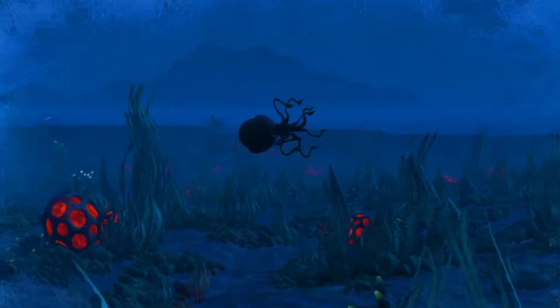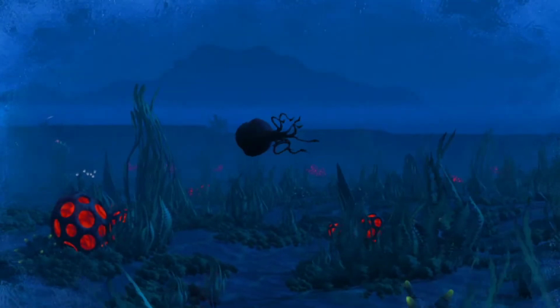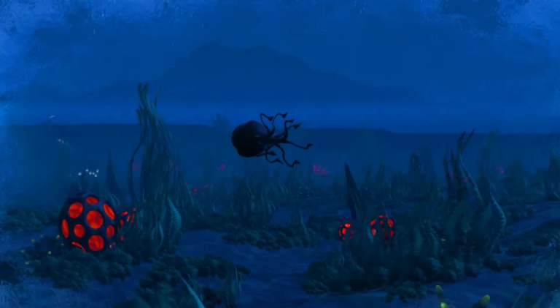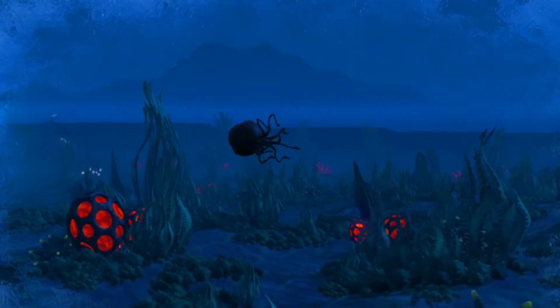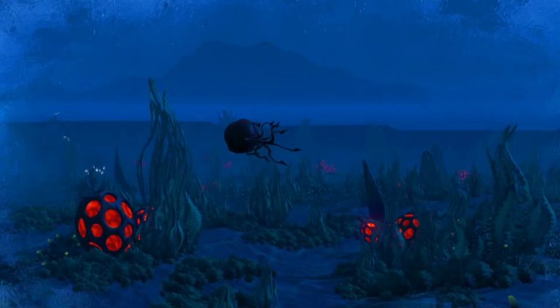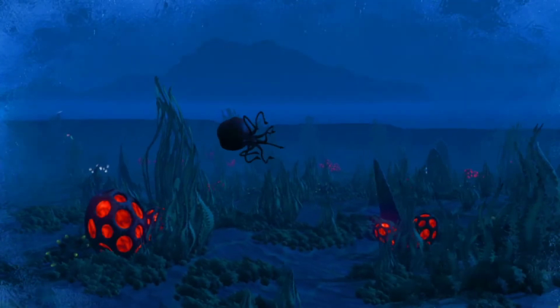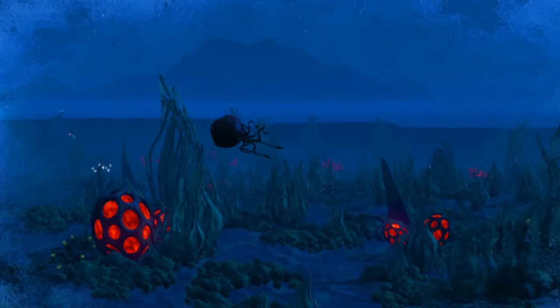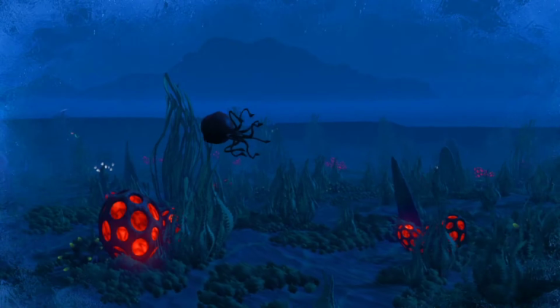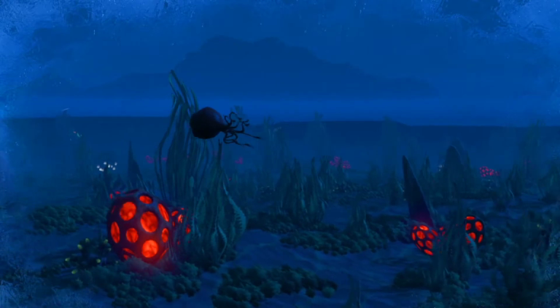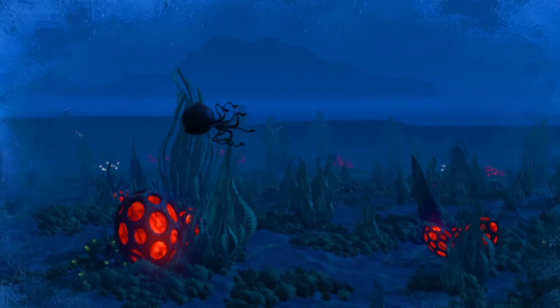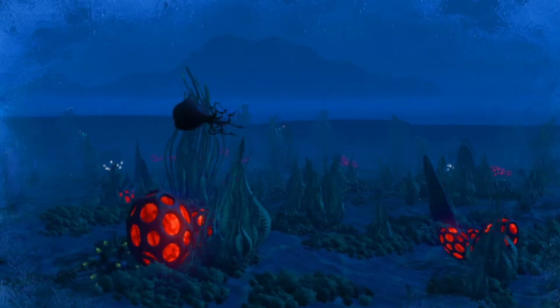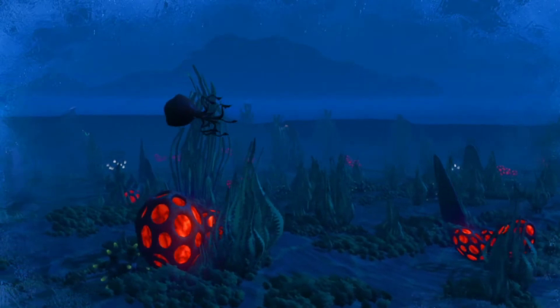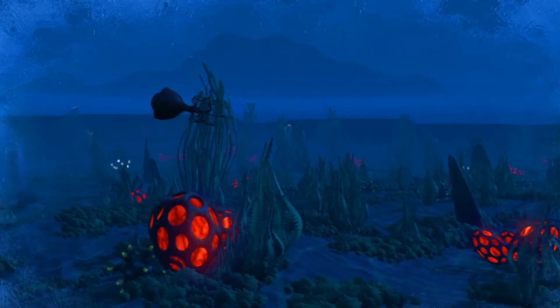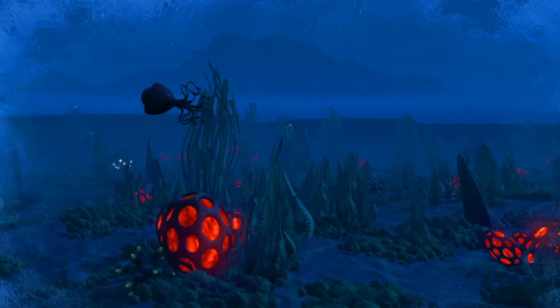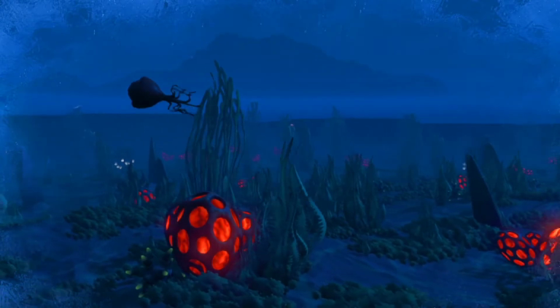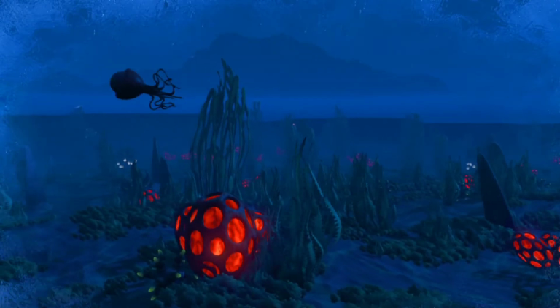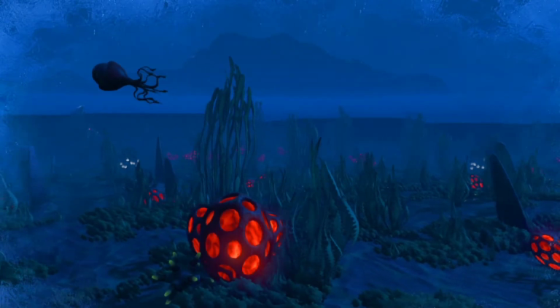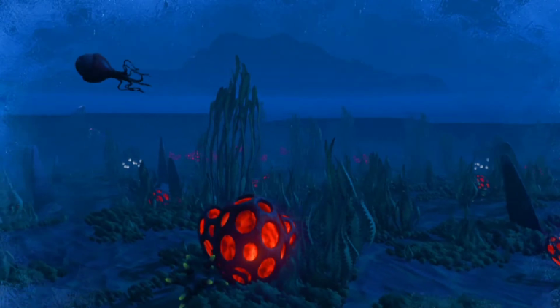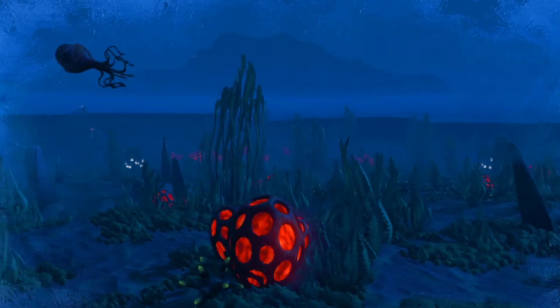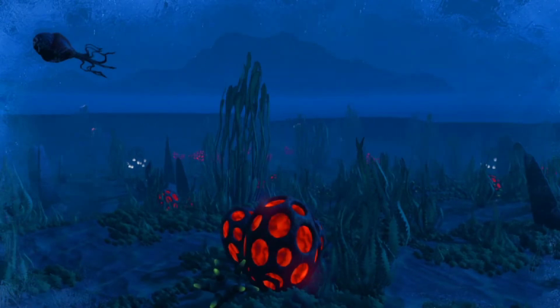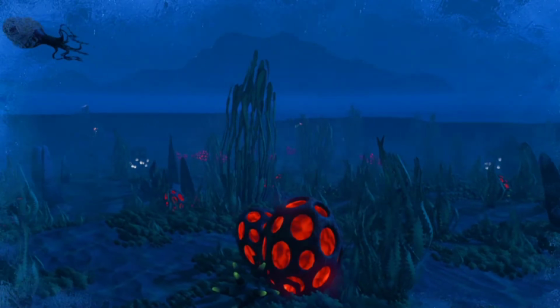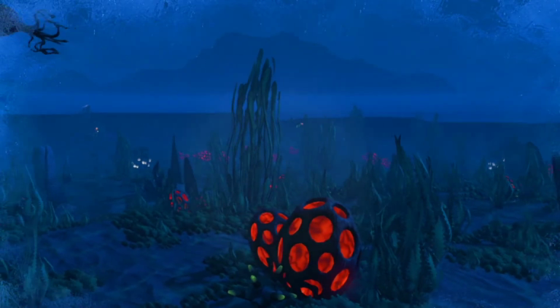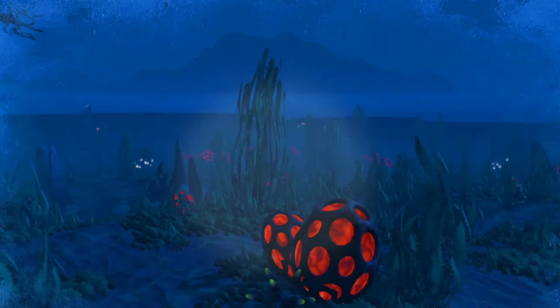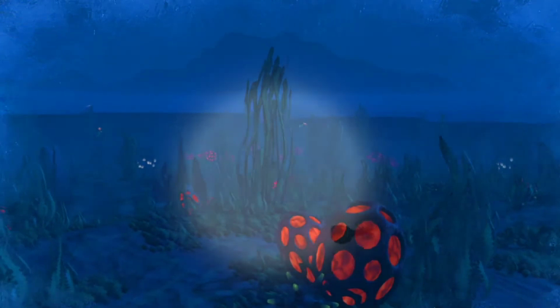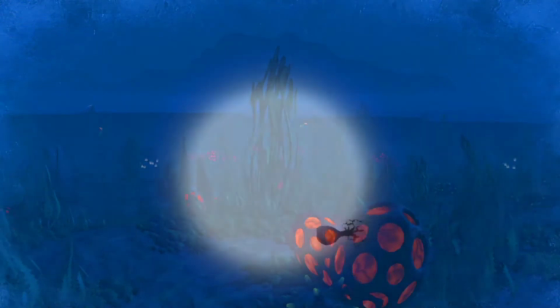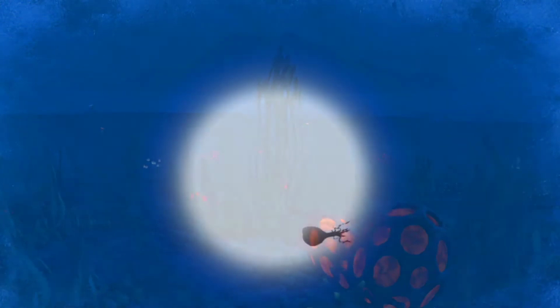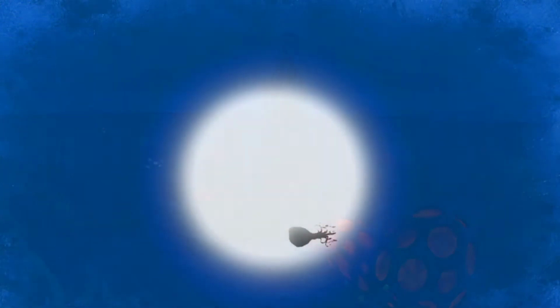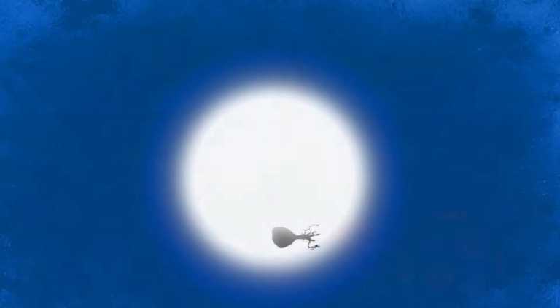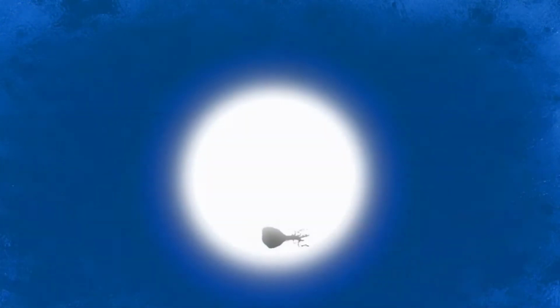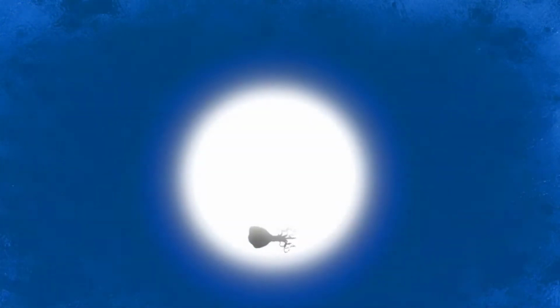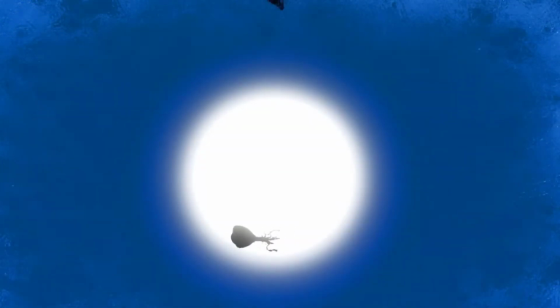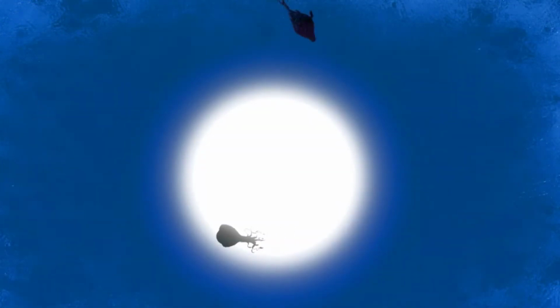Their barbed tentacles capture their minute prey and aid the creature's movement through the ocean currents.